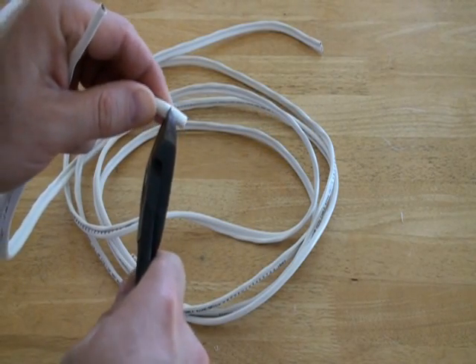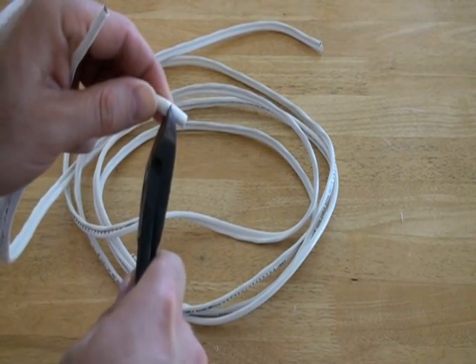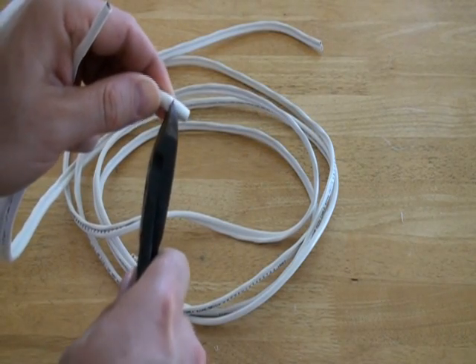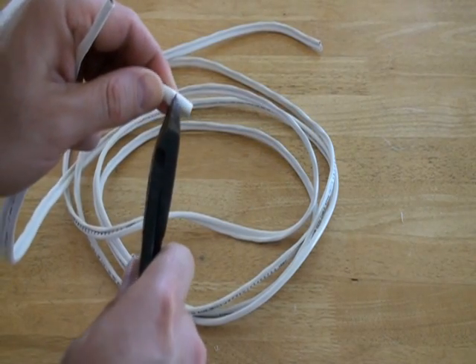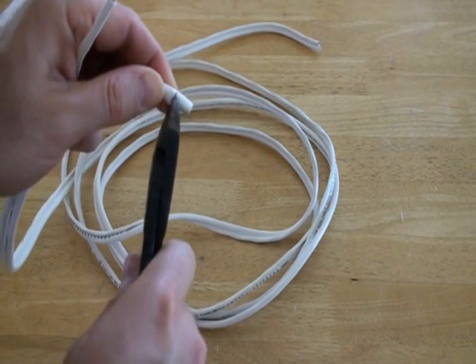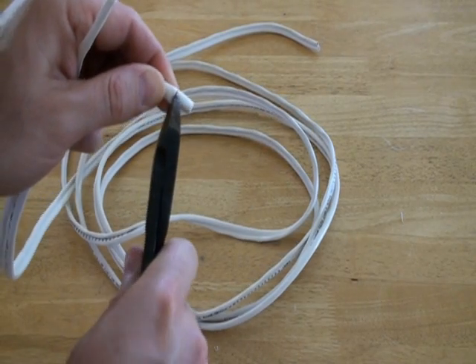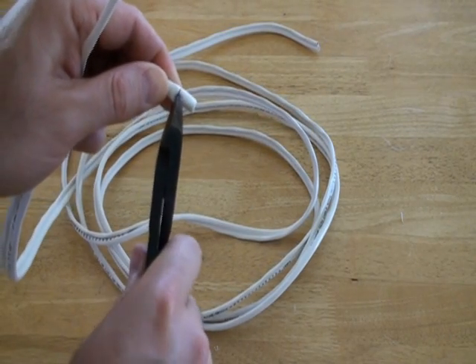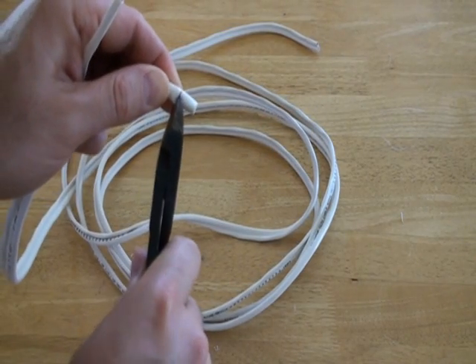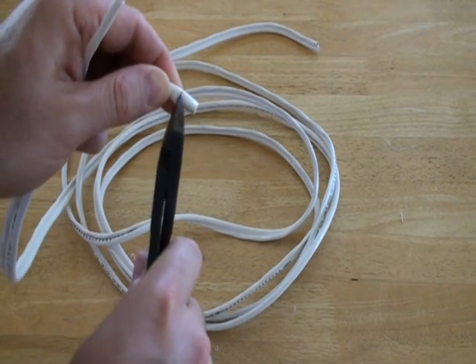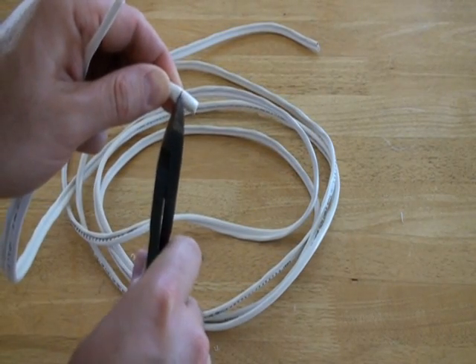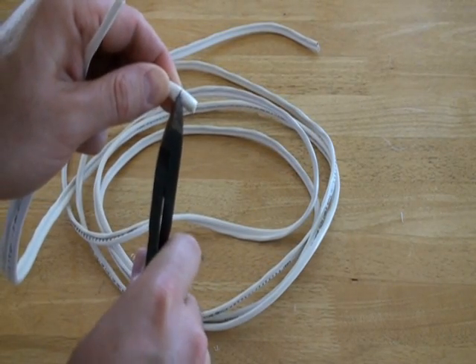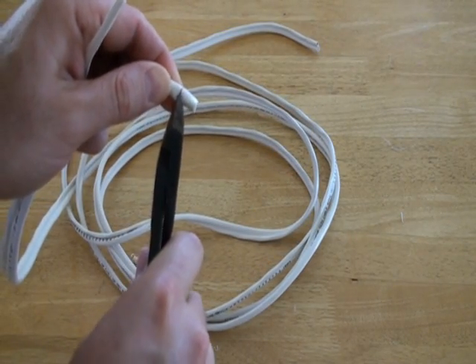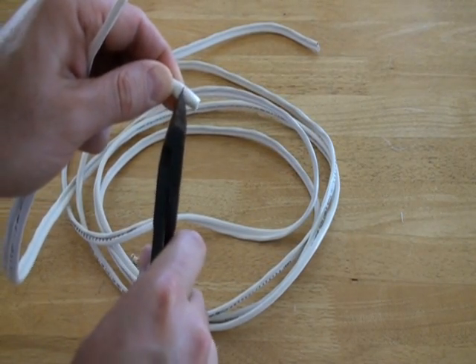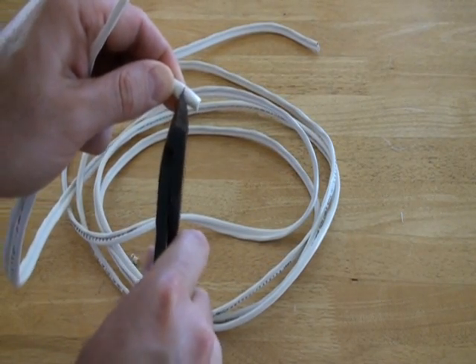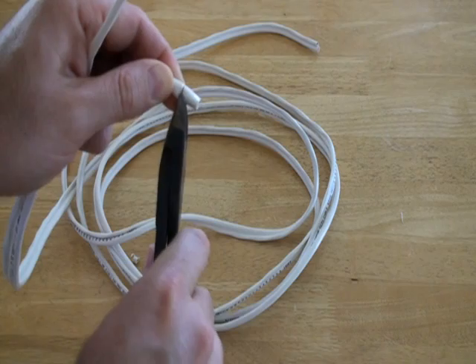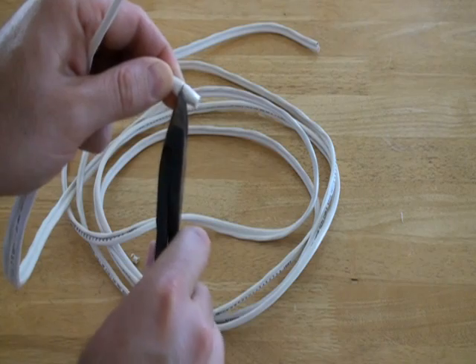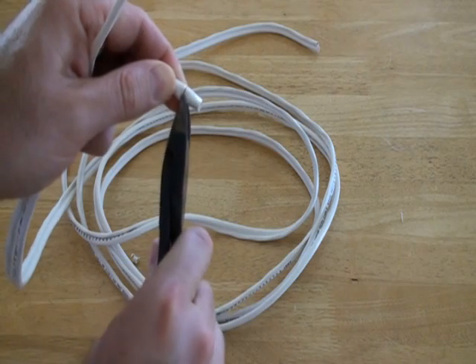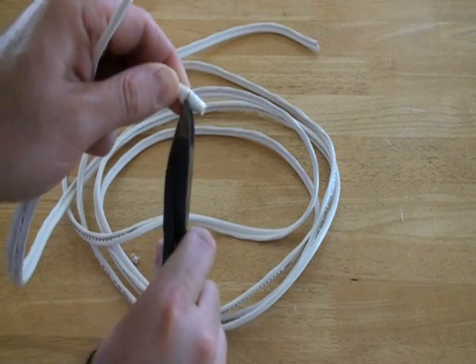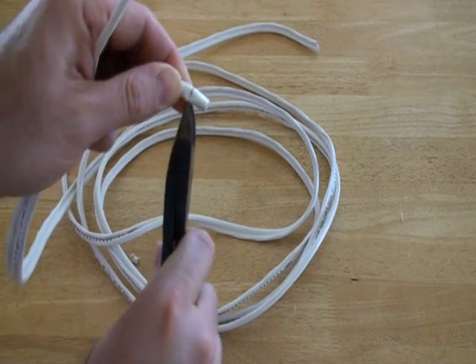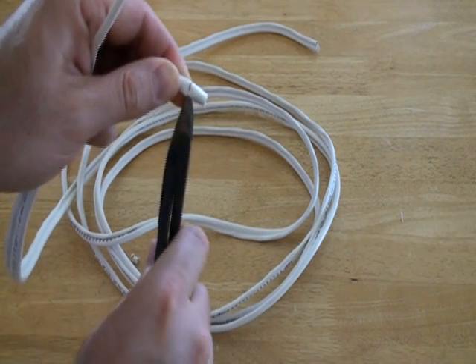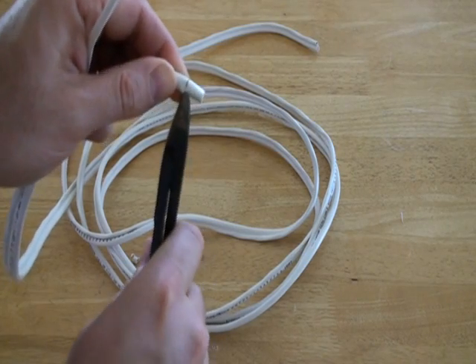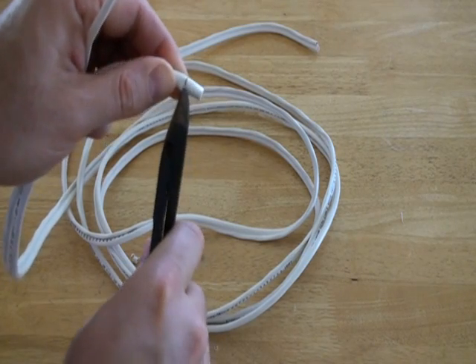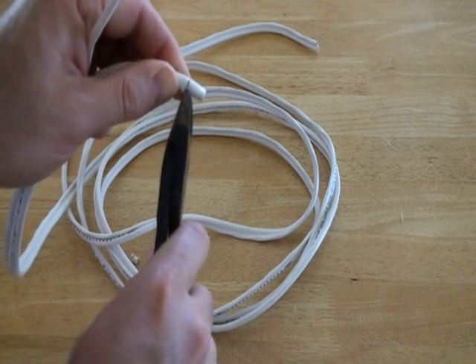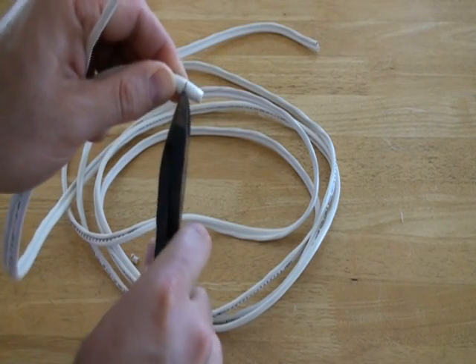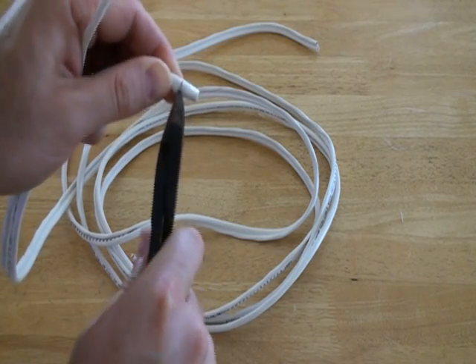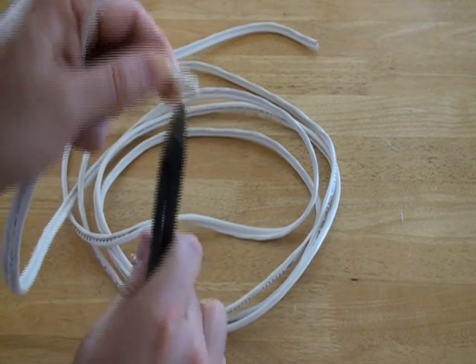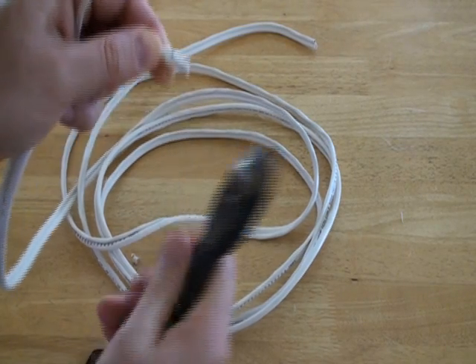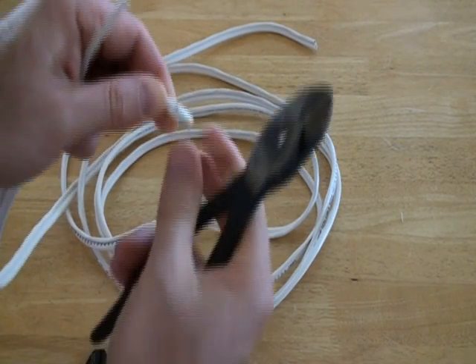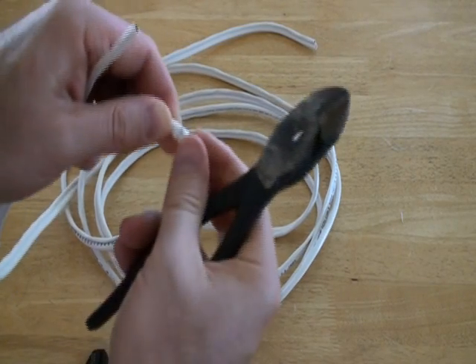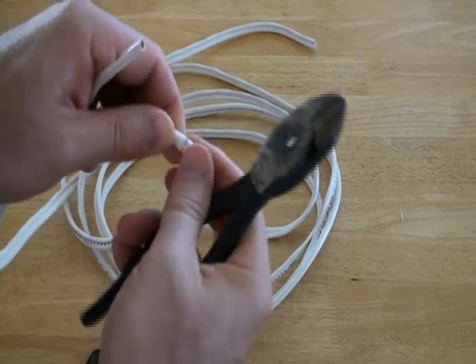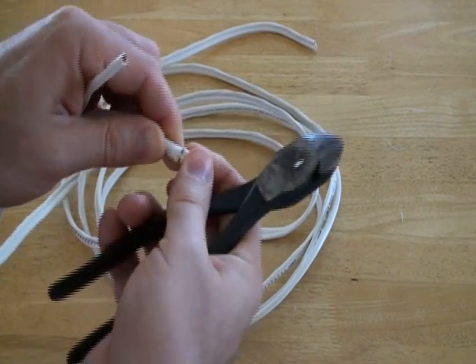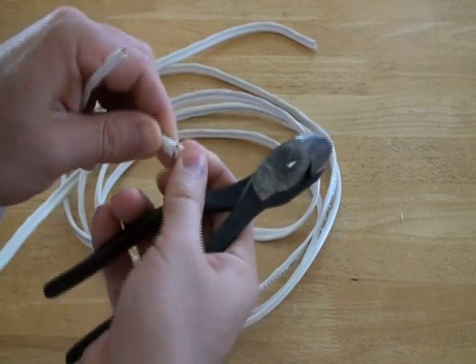Be careful not to cut the braided copper wire inside the first layer of insulation, as this is needed to crimp on the connector.